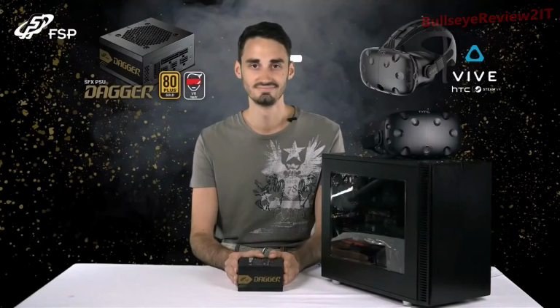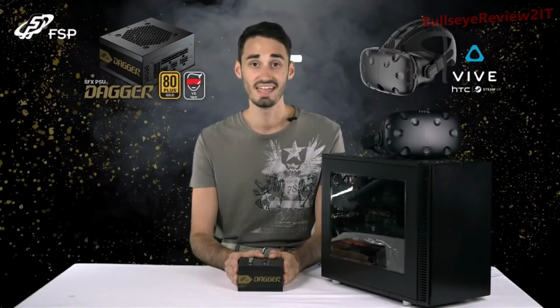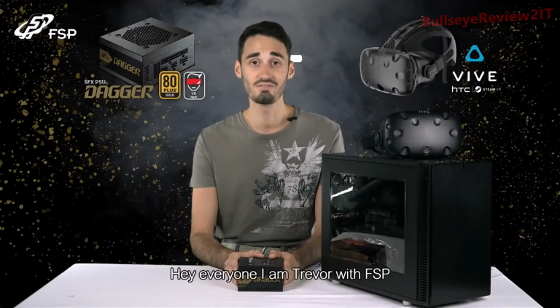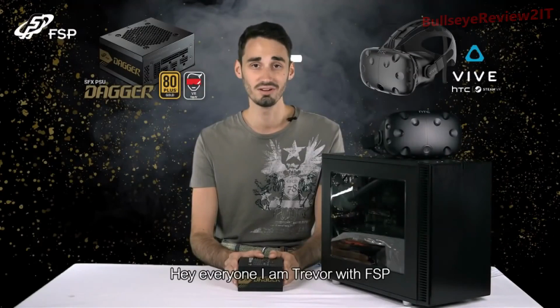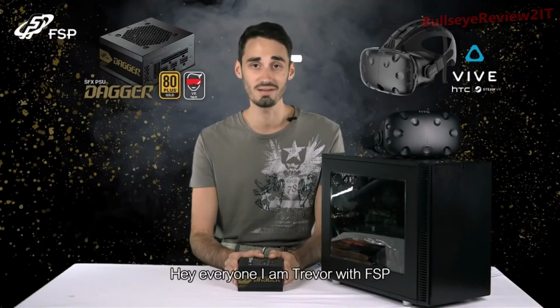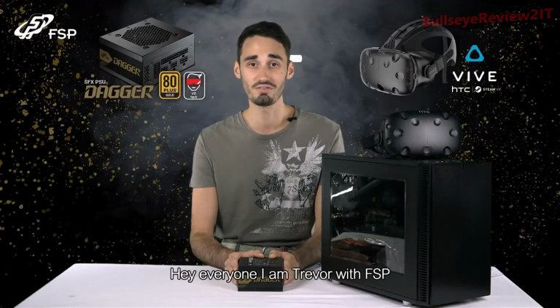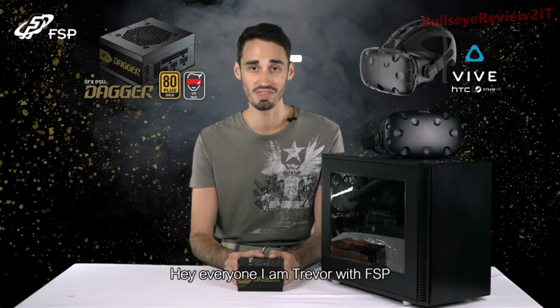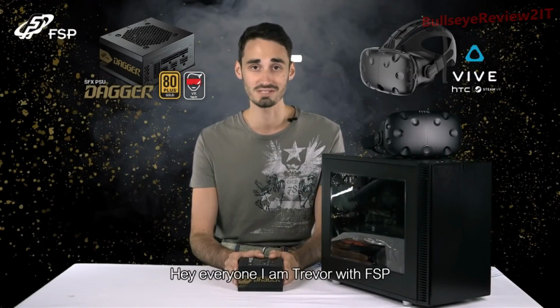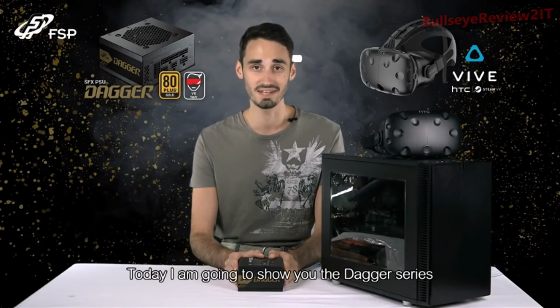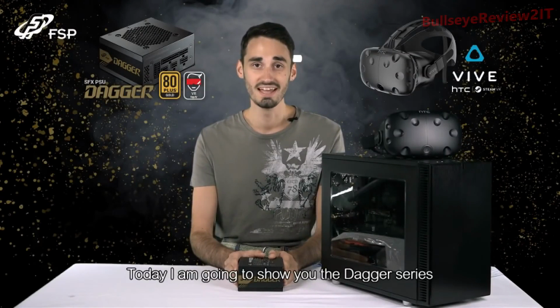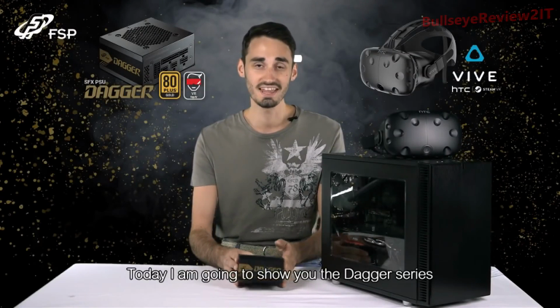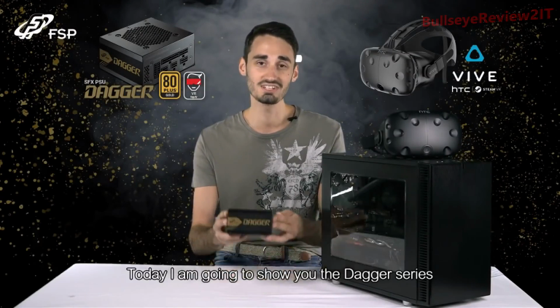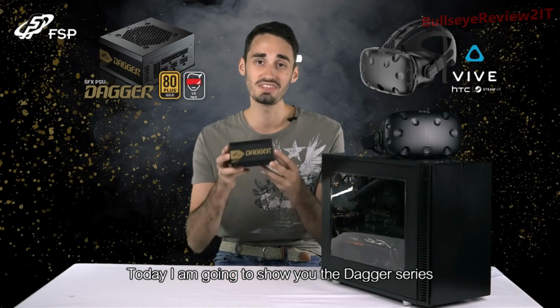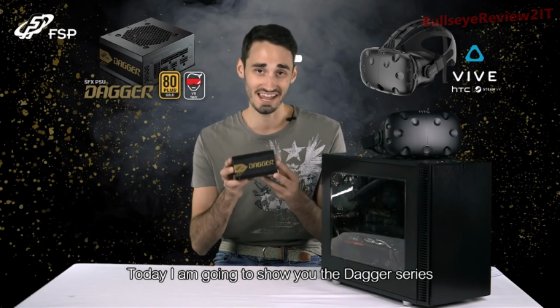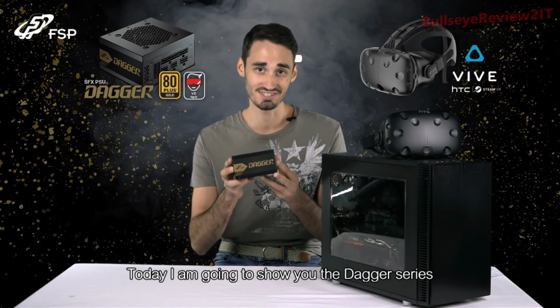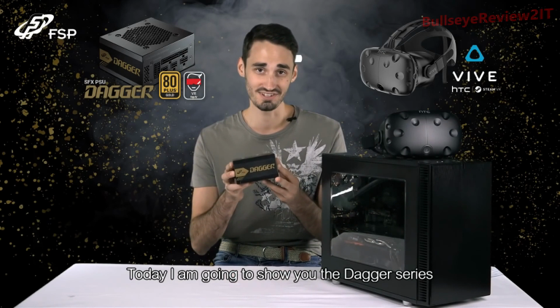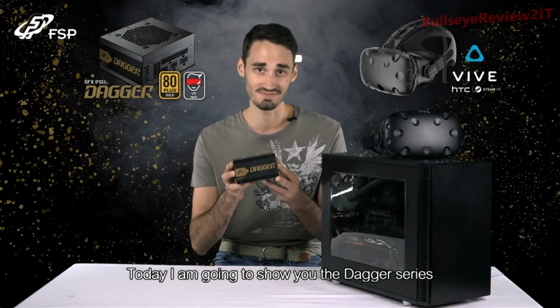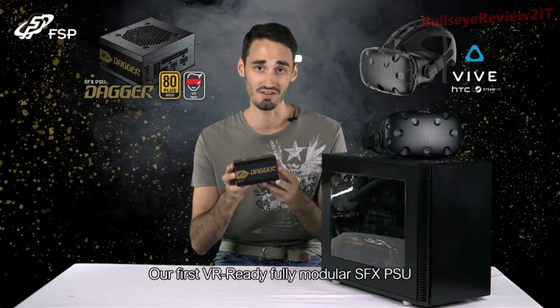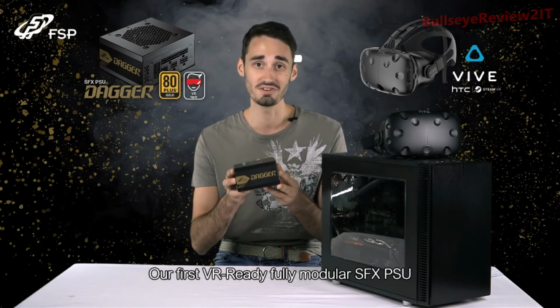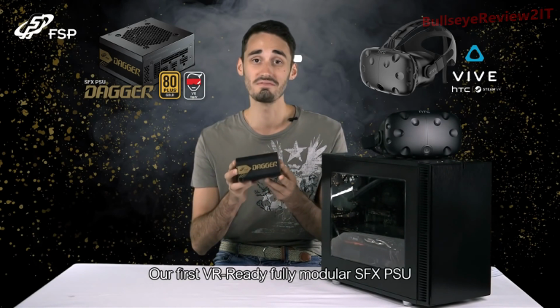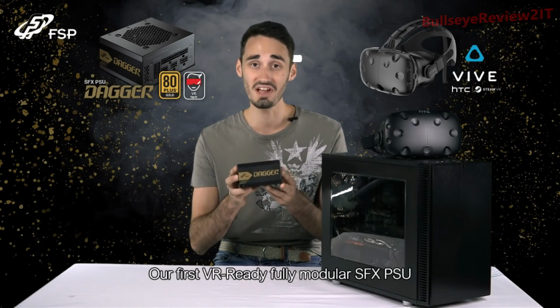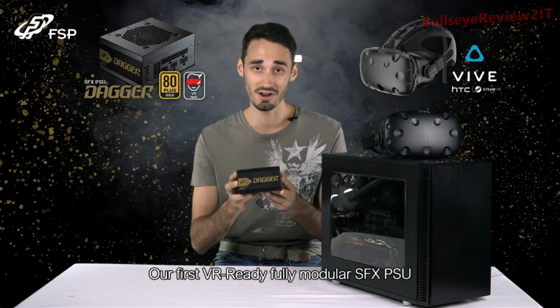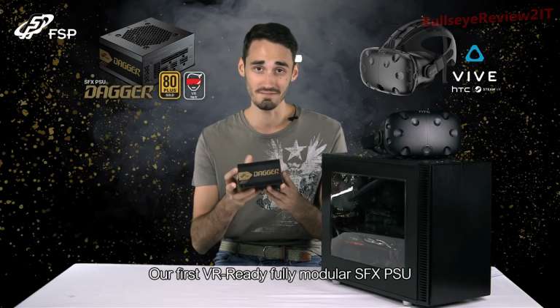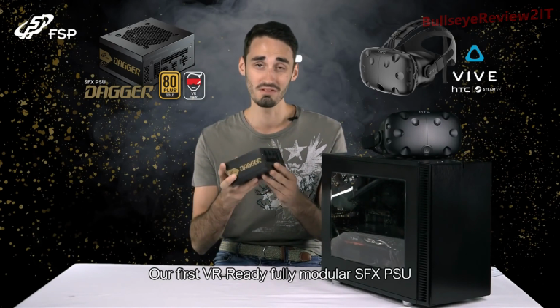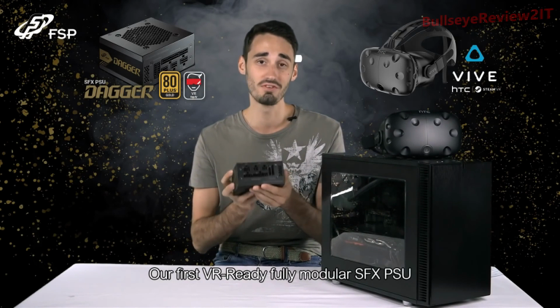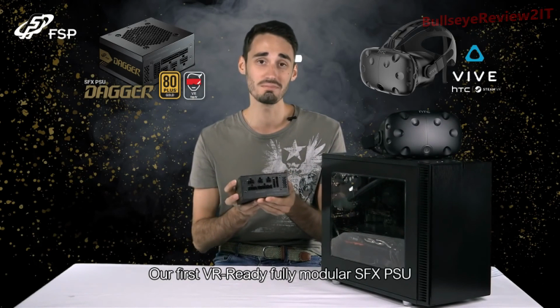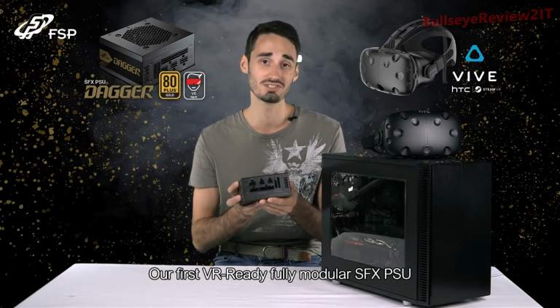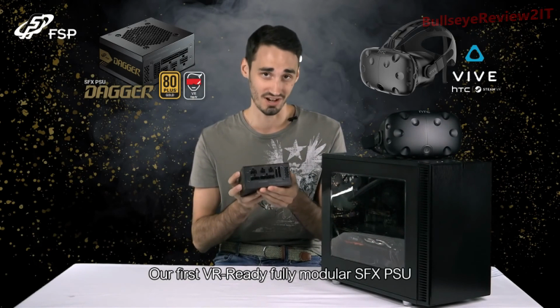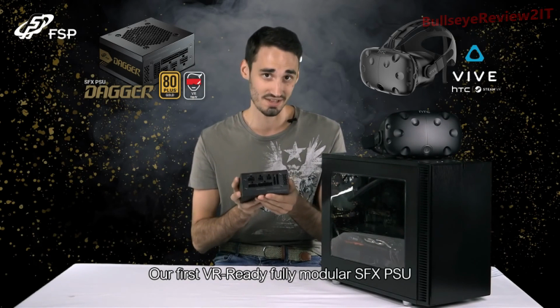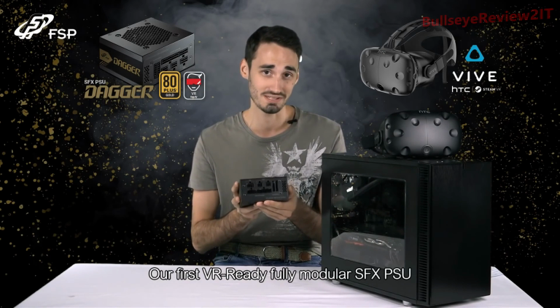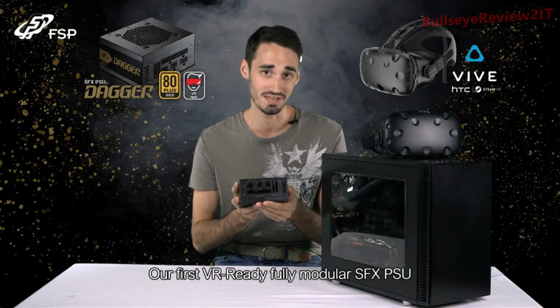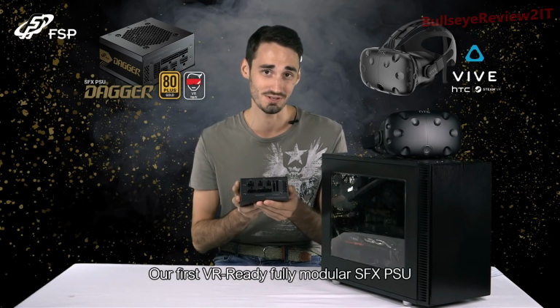Hey everyone, I'm Trevor with FSP. Today I'm going to show you the Dagger Series, our first VR-ready, fully modular SFX PSU.